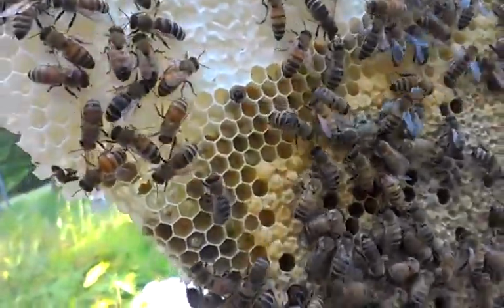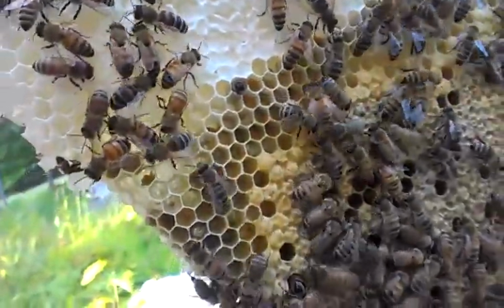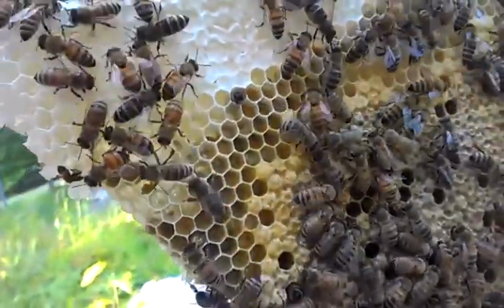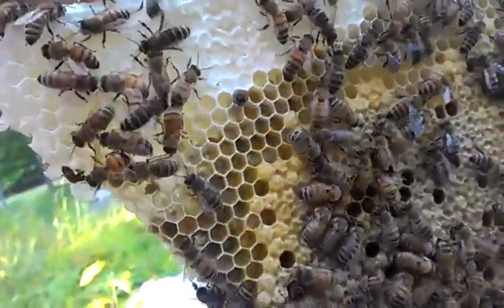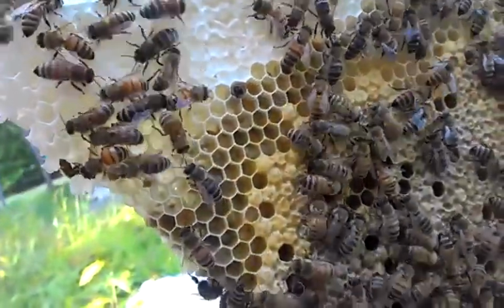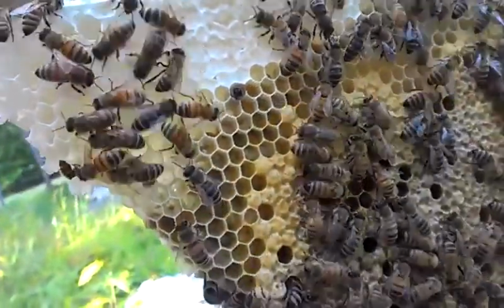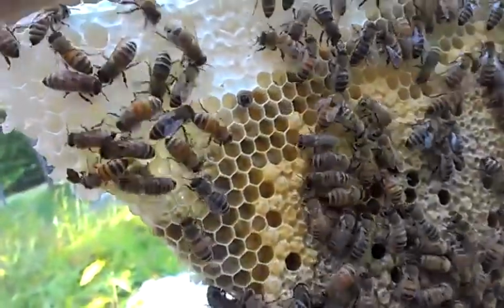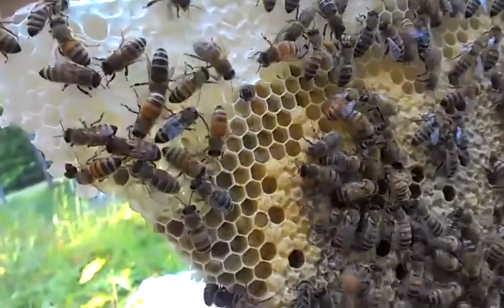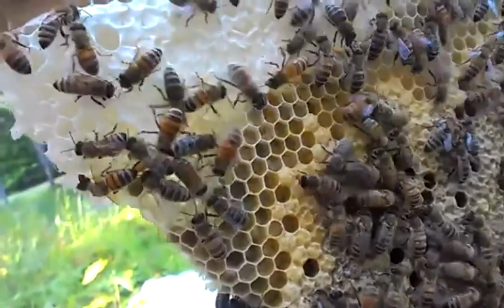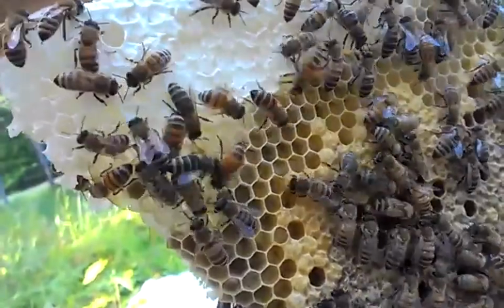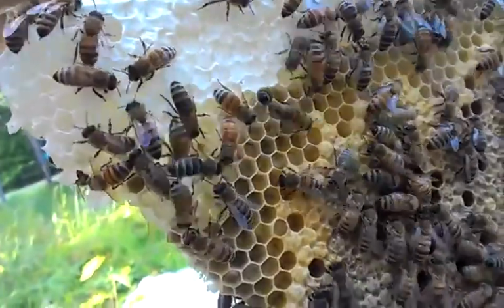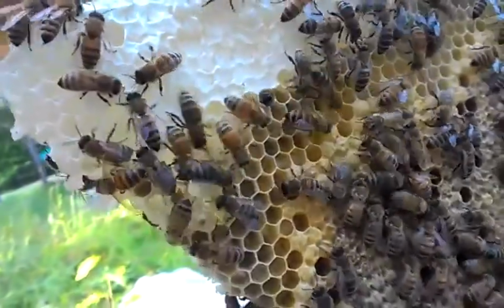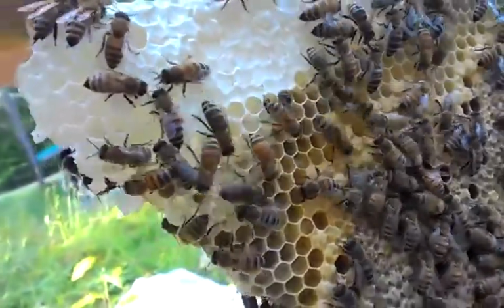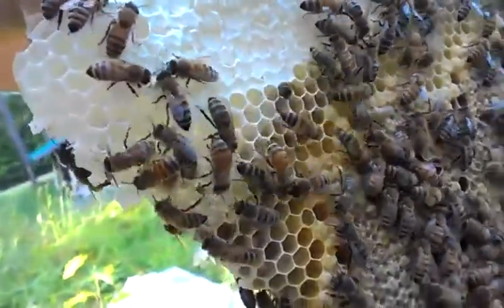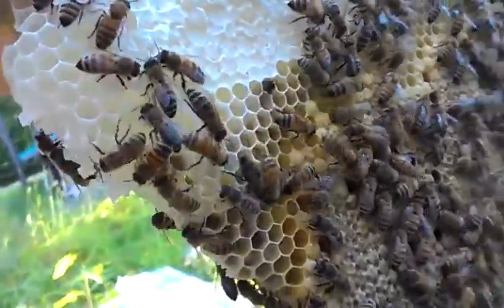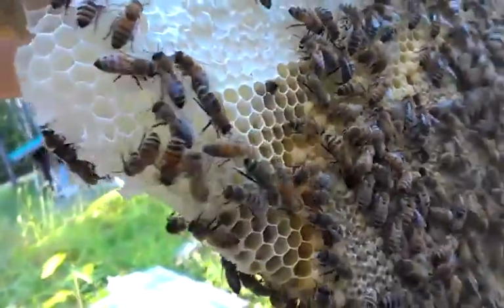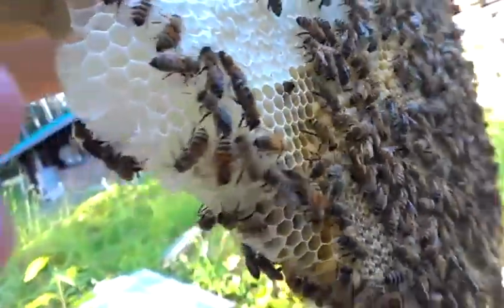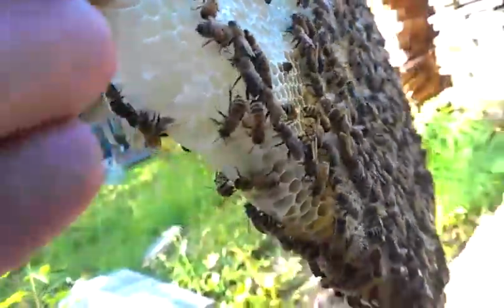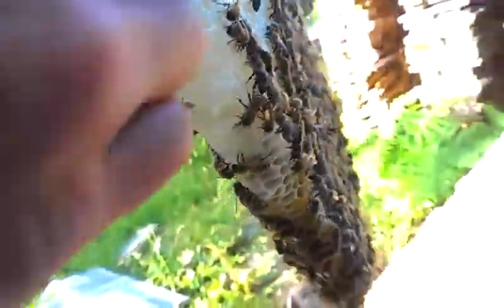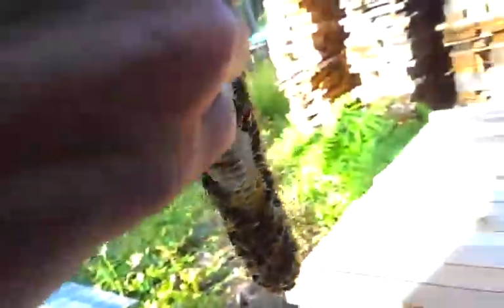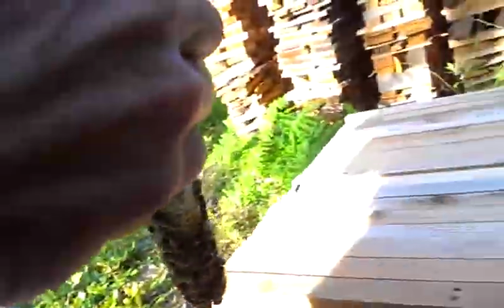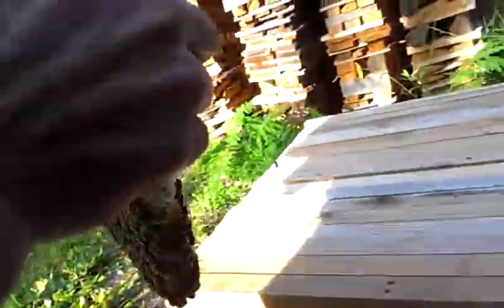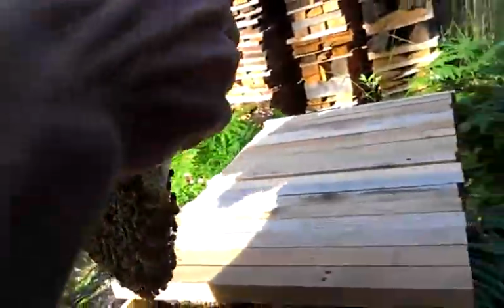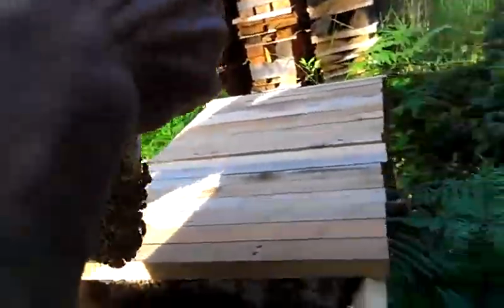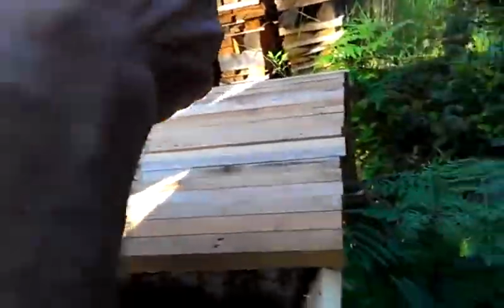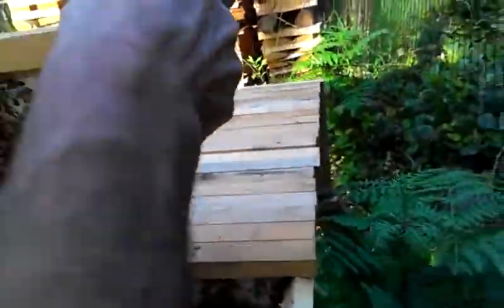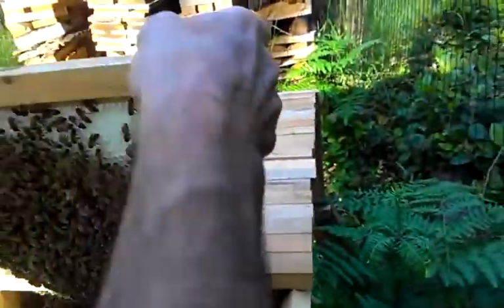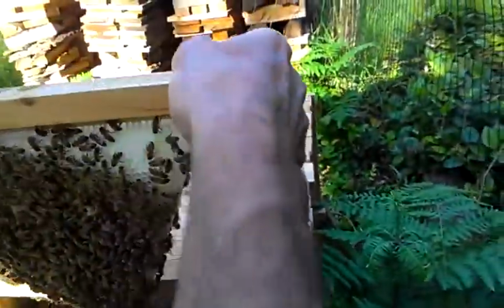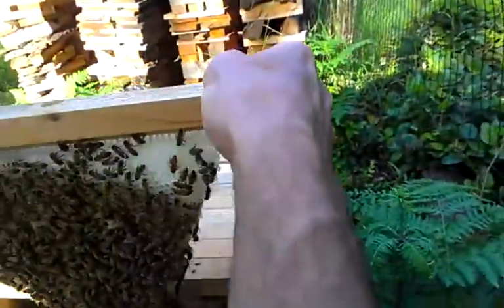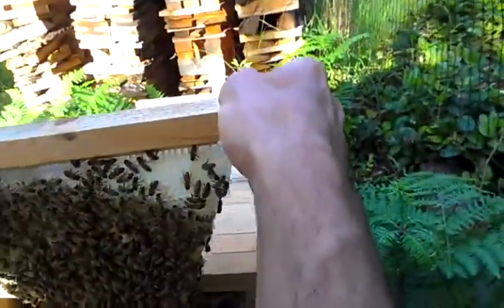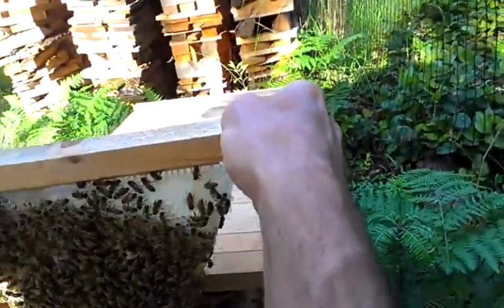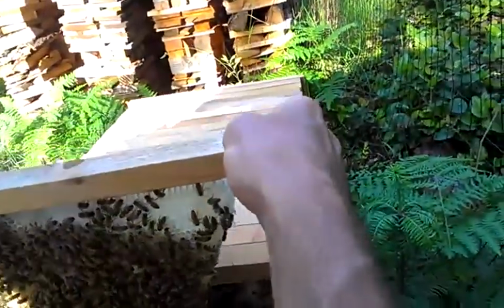Those are all going to come out of there pretty soon. Oh, neat. Baby bees going to come out. Baby bees.